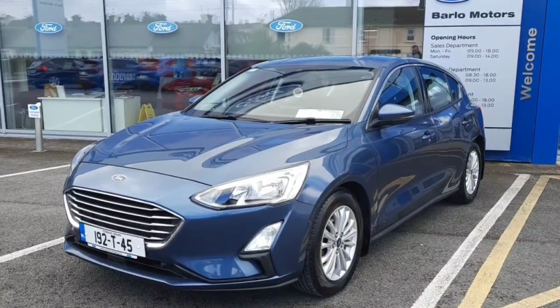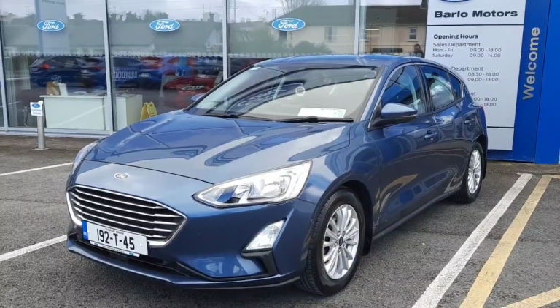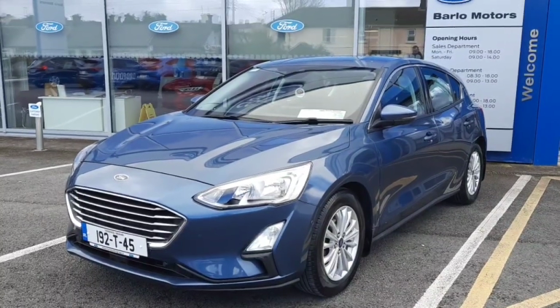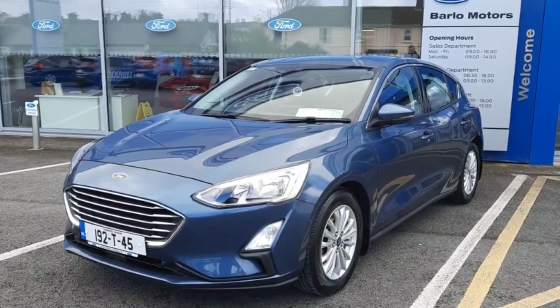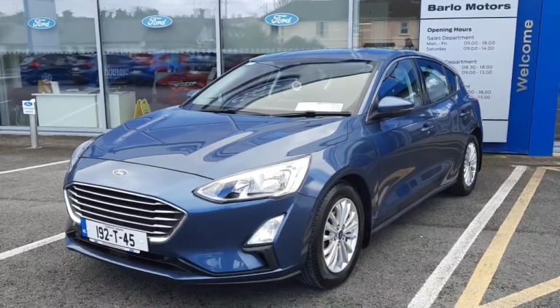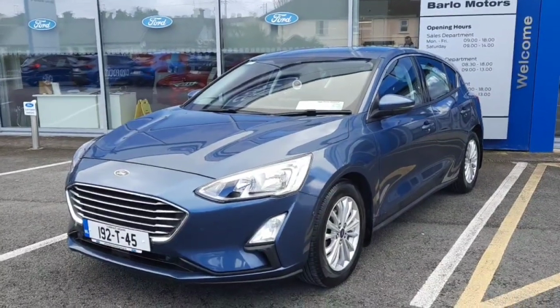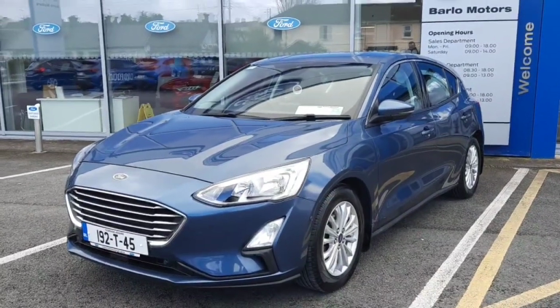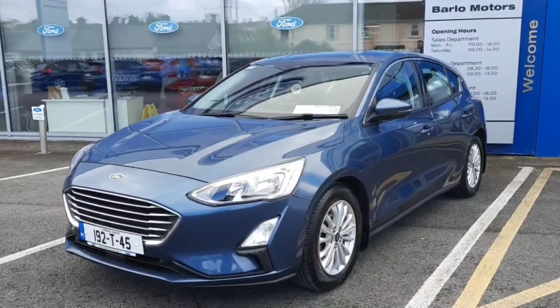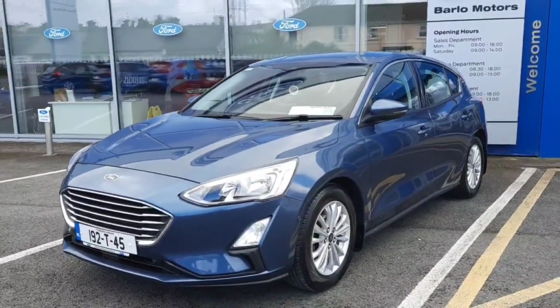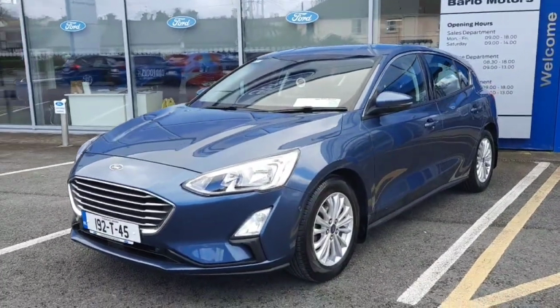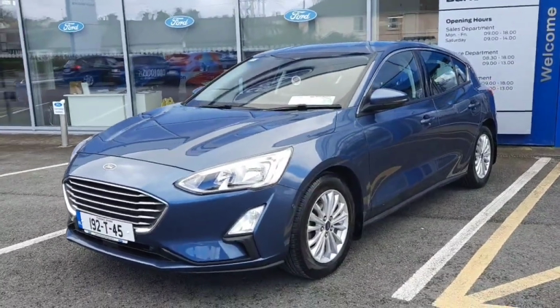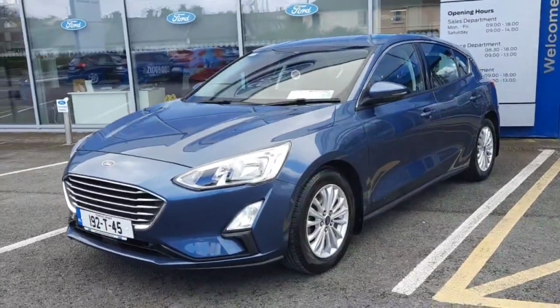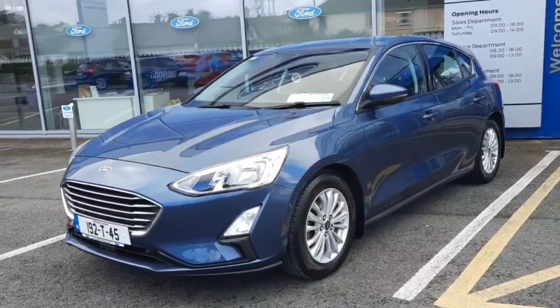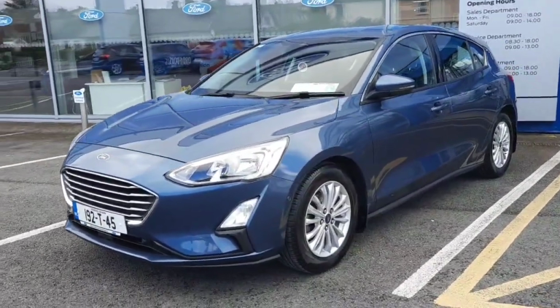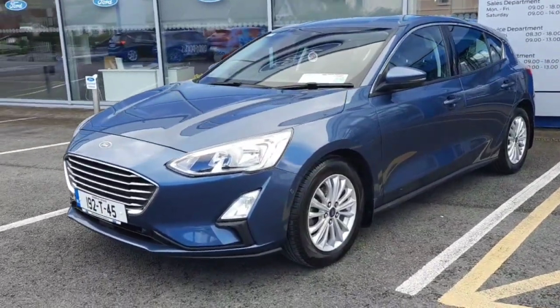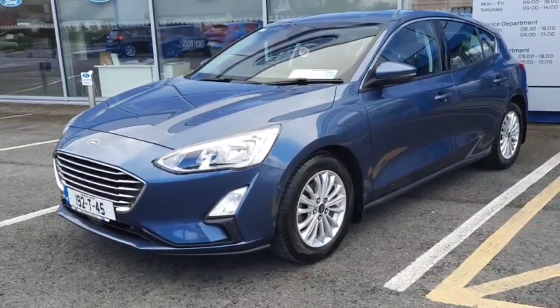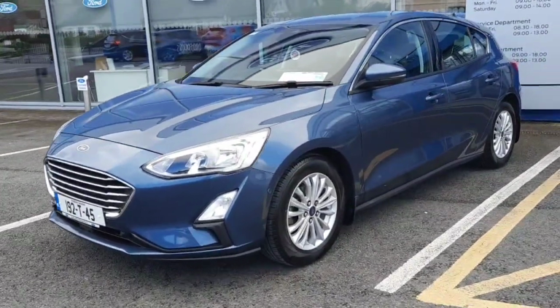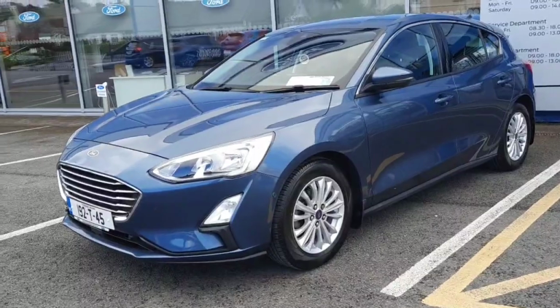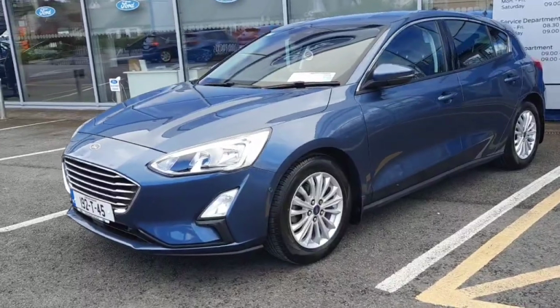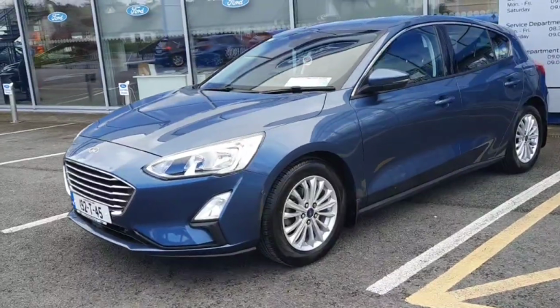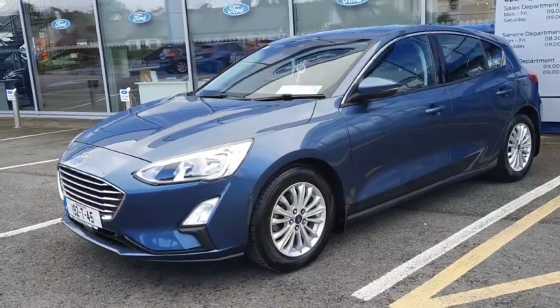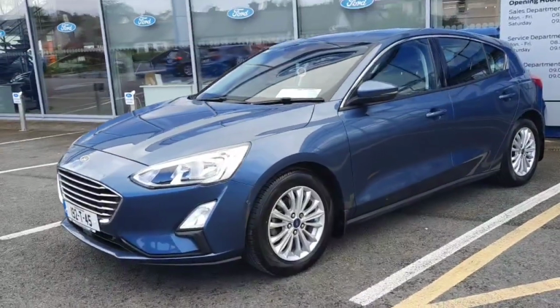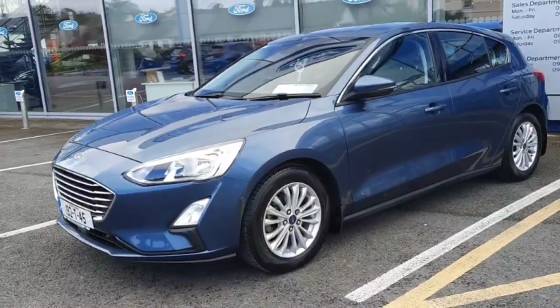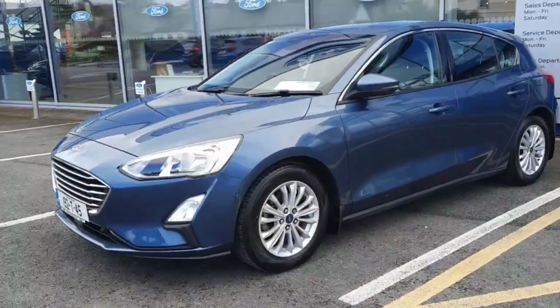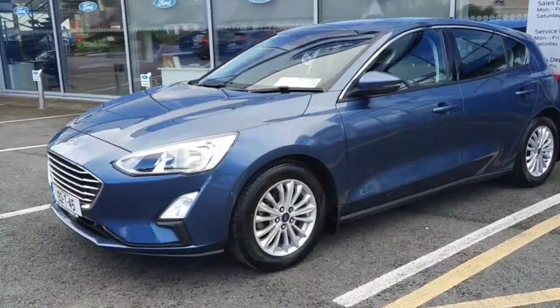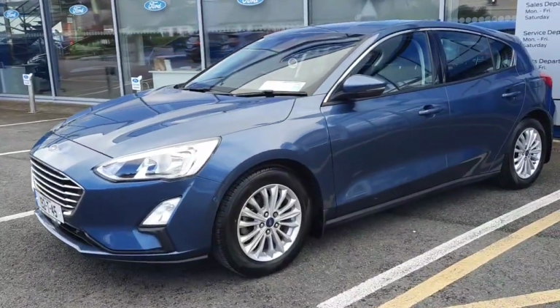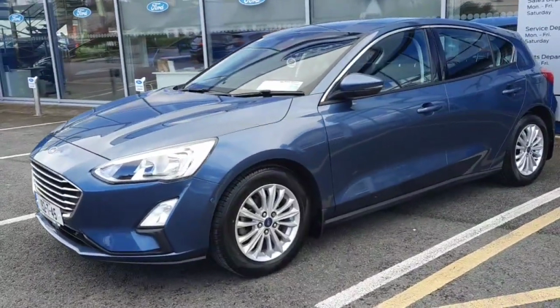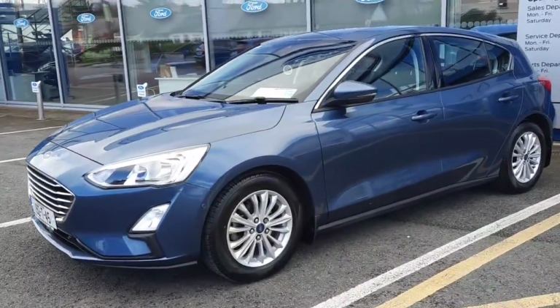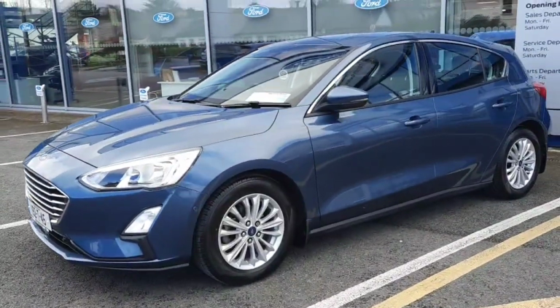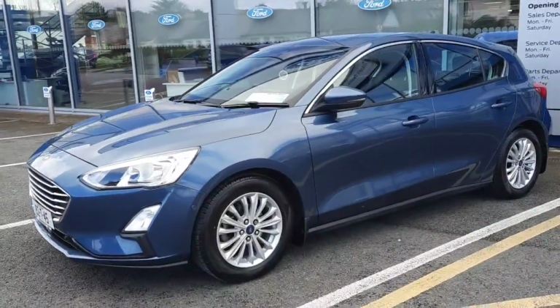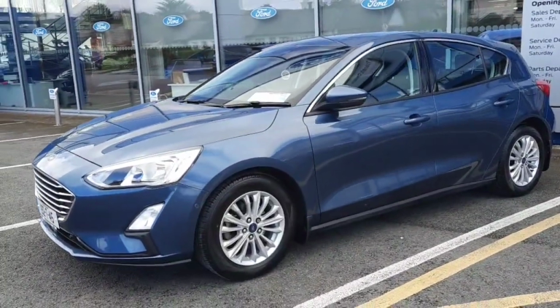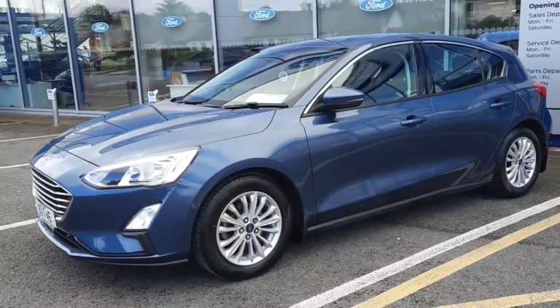Hi, welcome to Barlow Motor Group in Clonmel. Here we have a 2019 Ford Focus 1L EcoBoost Titanium.